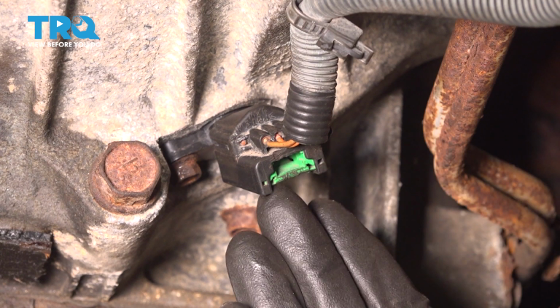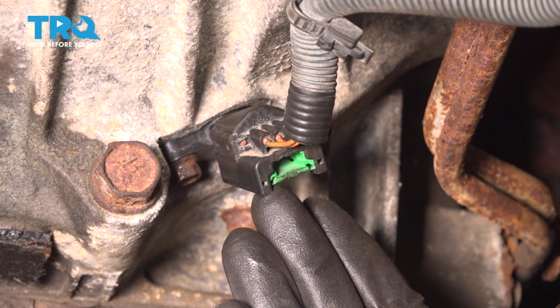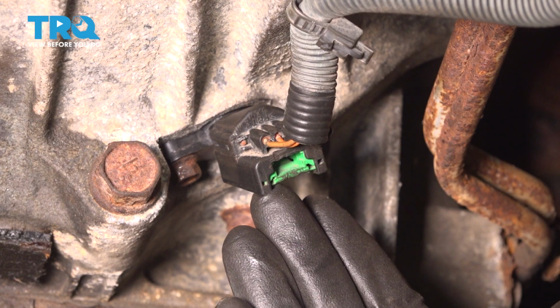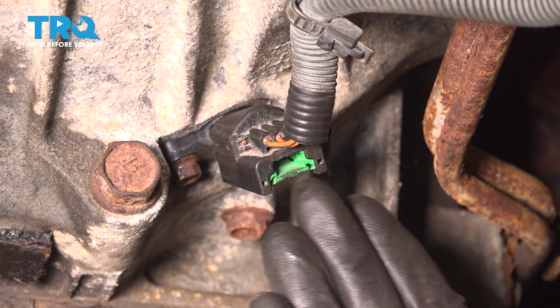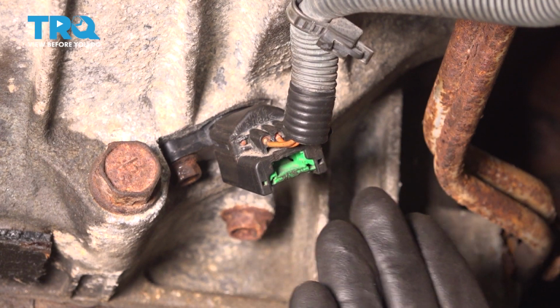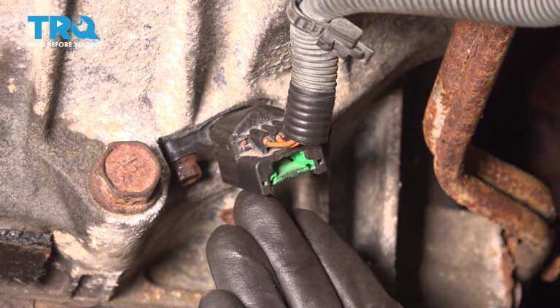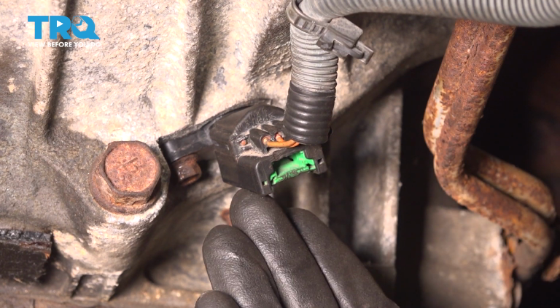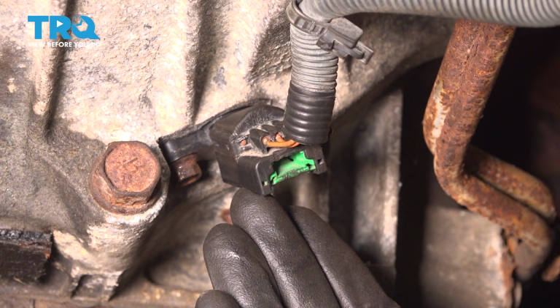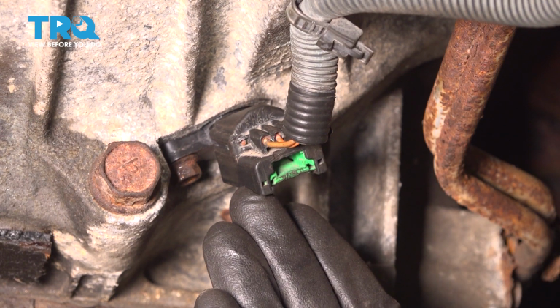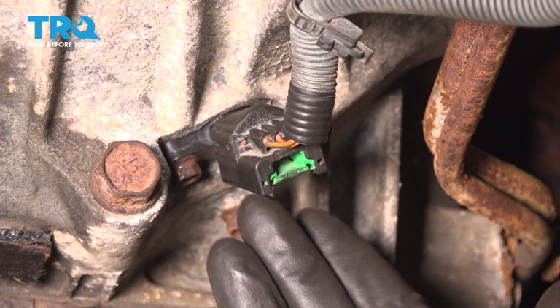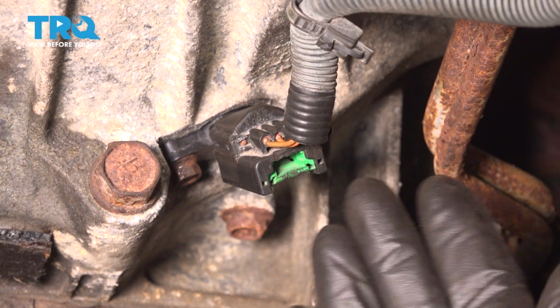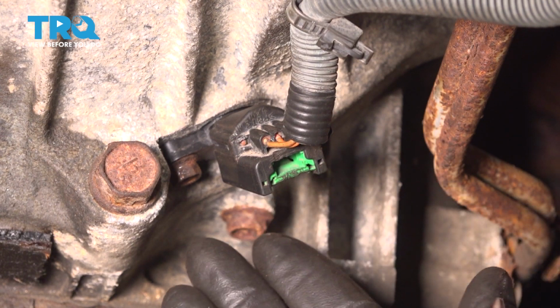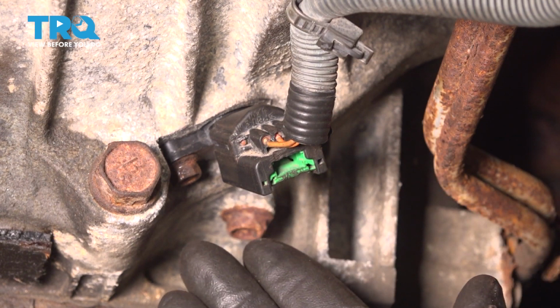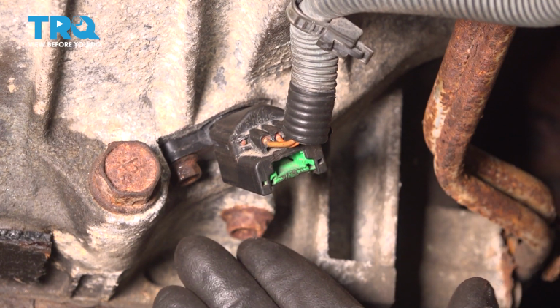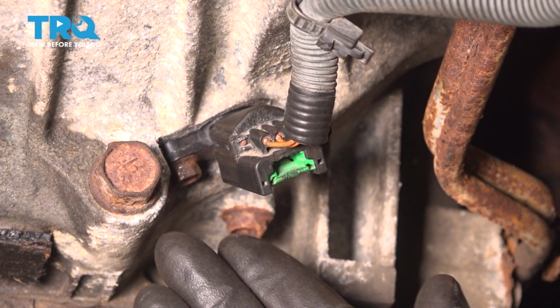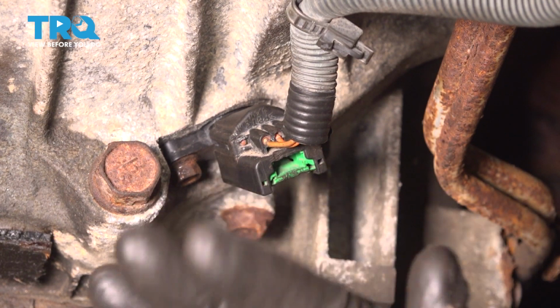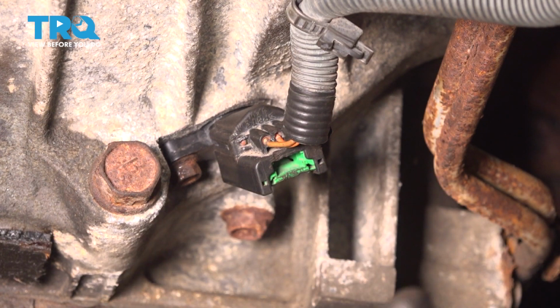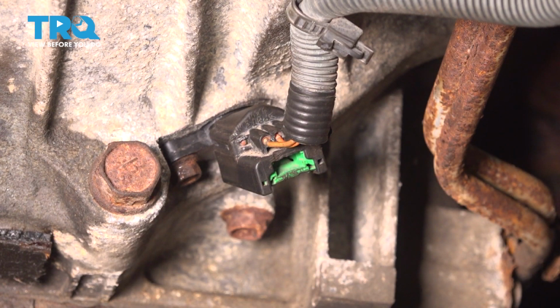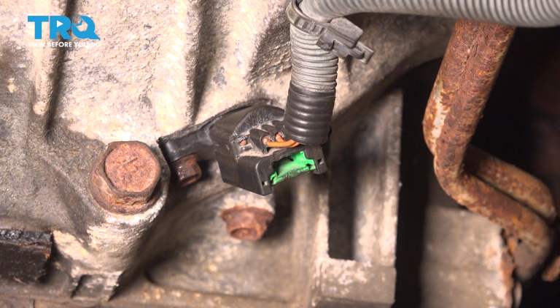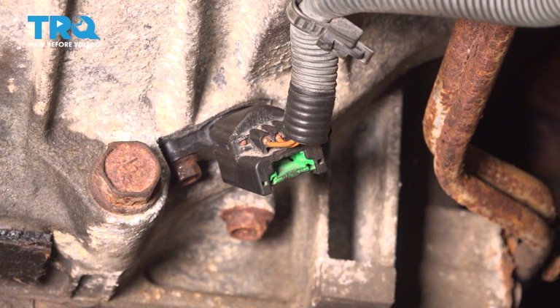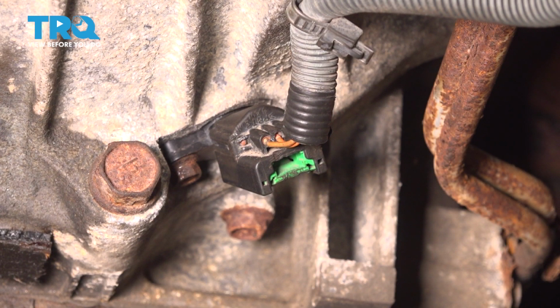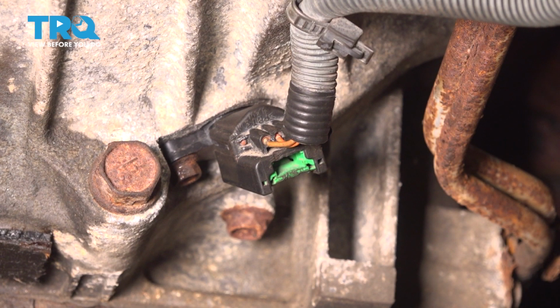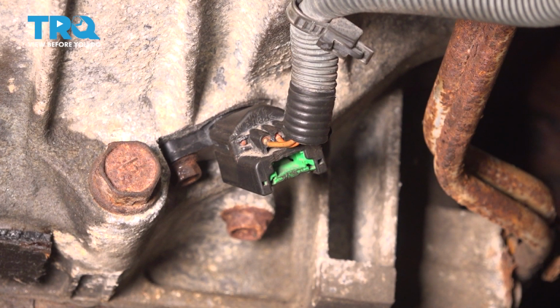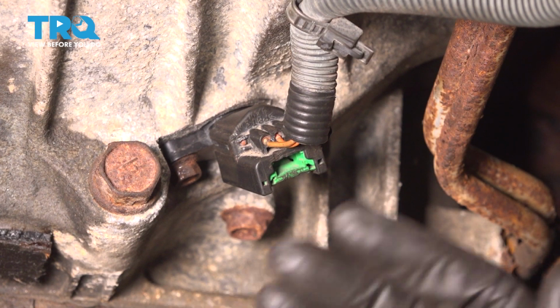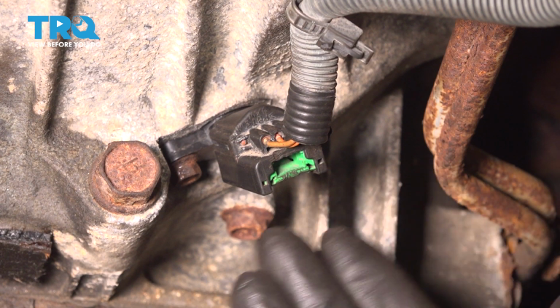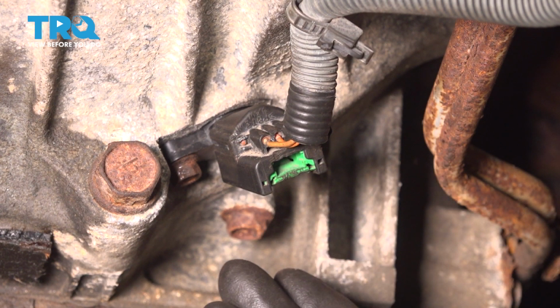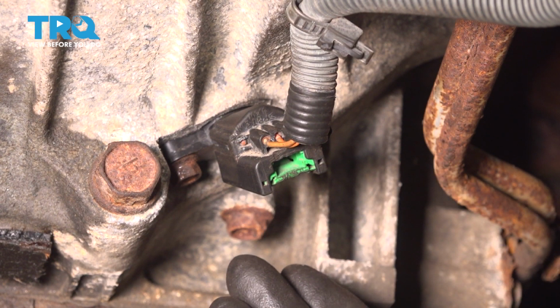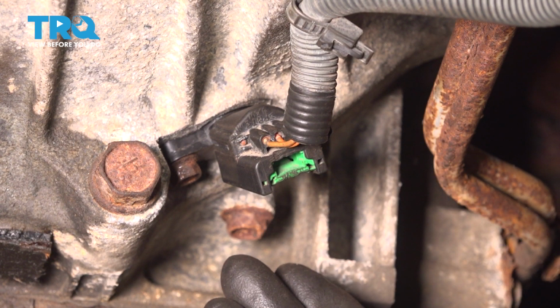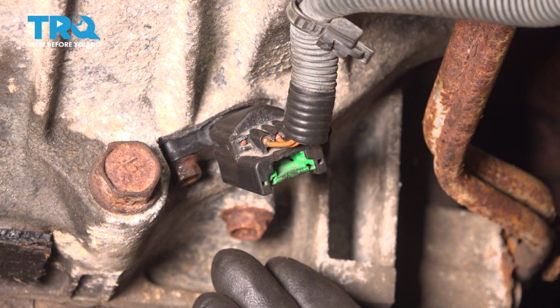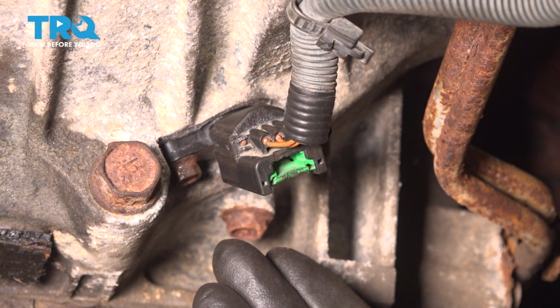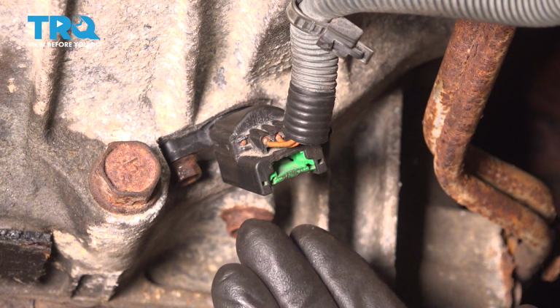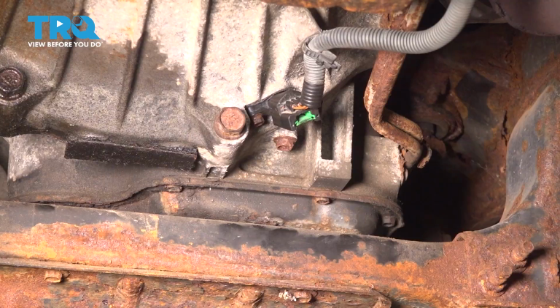The next thing you want to do is hop inside the vehicle and start it up. Make sure you don't have a check engine light, and then take it for a road test.